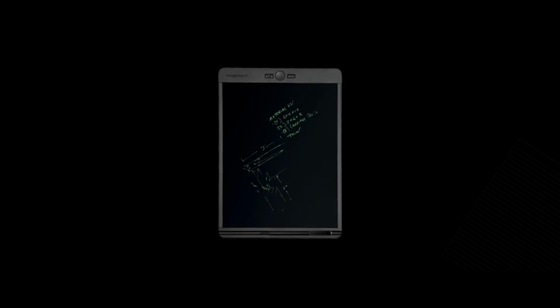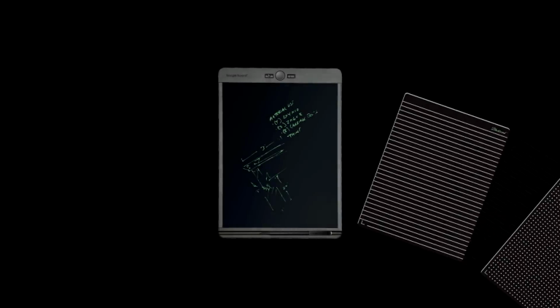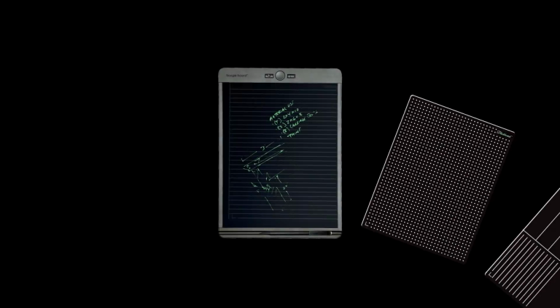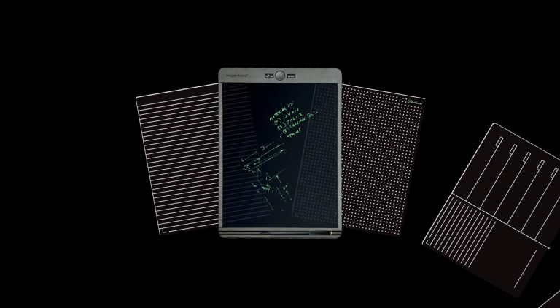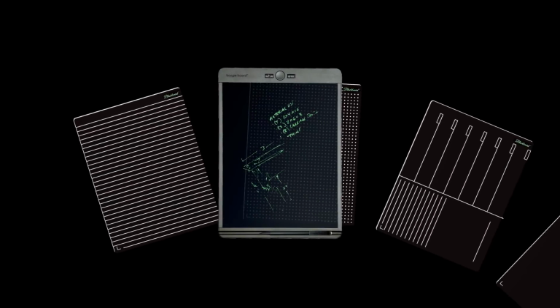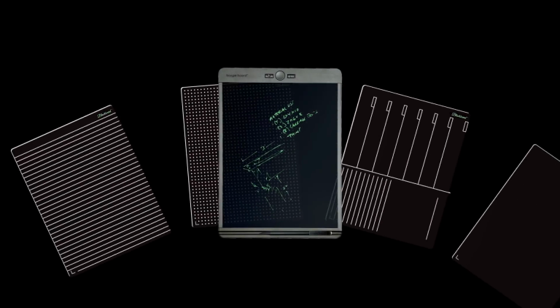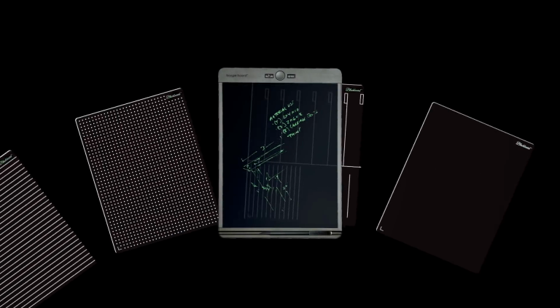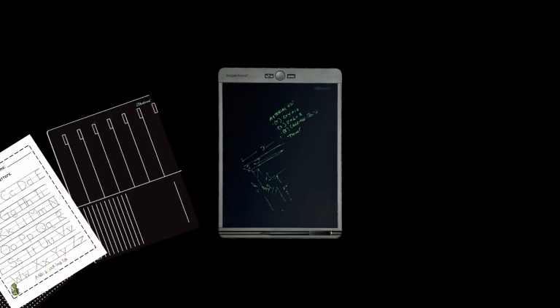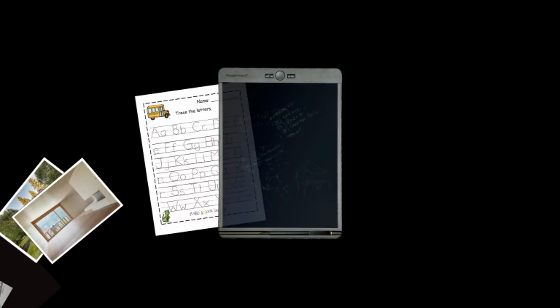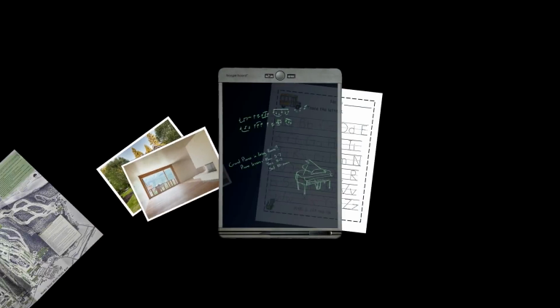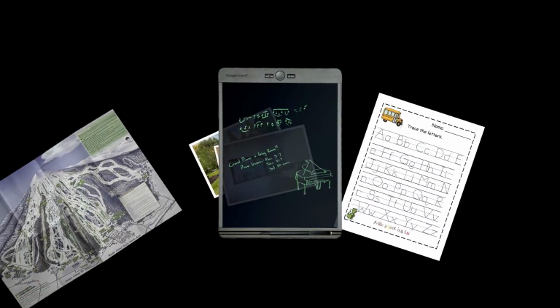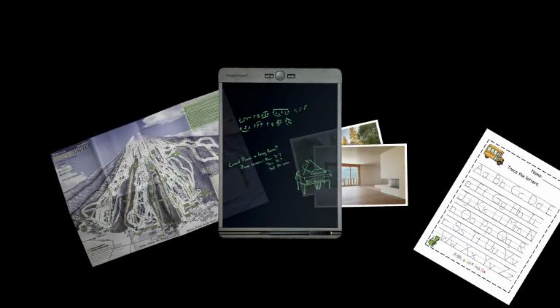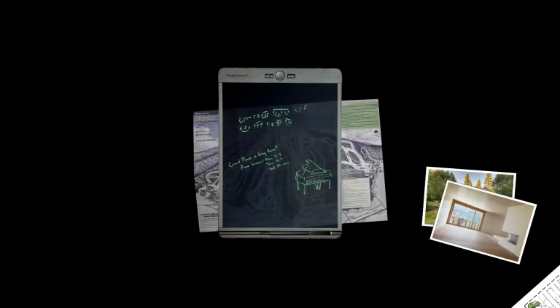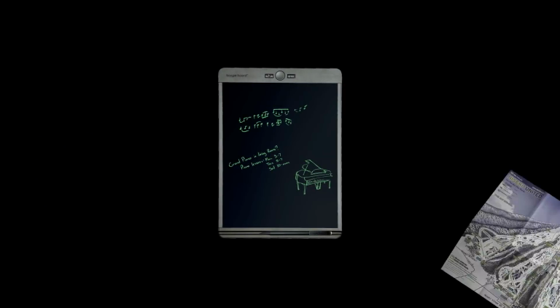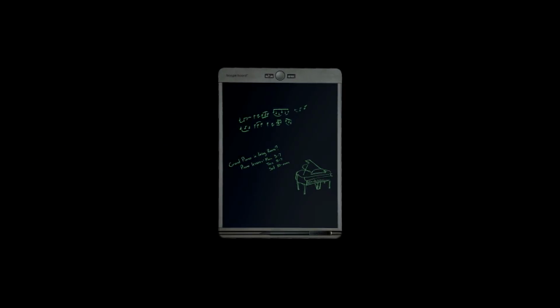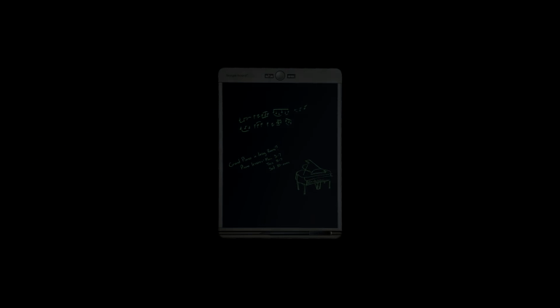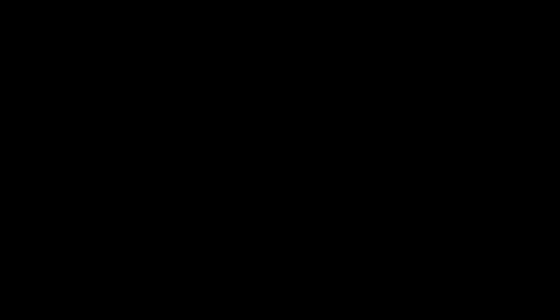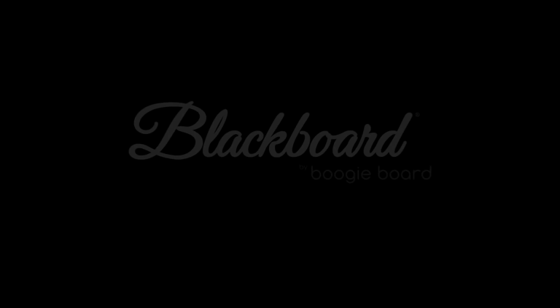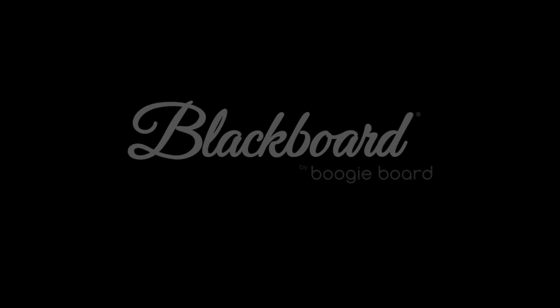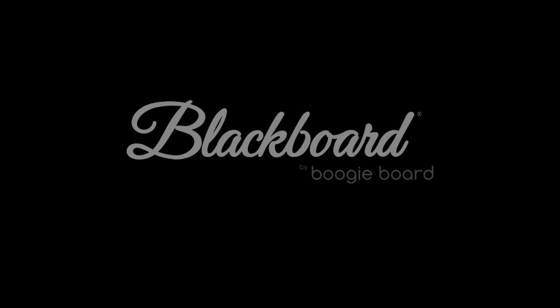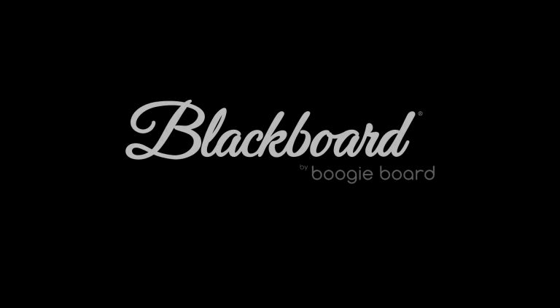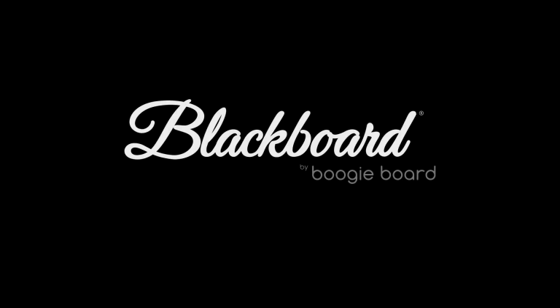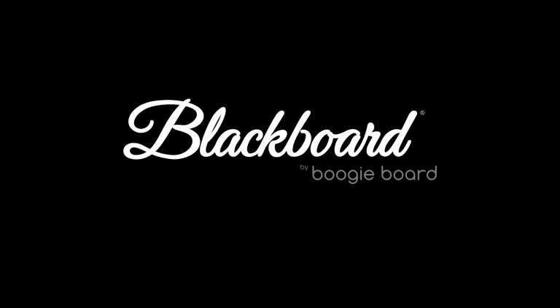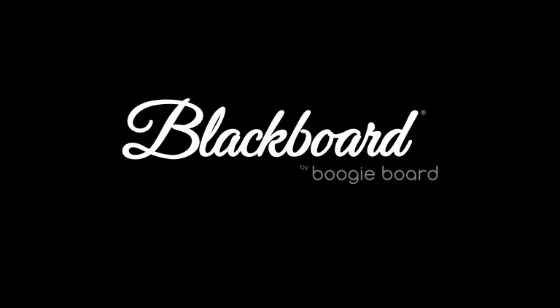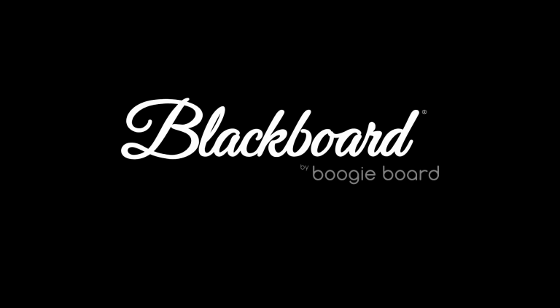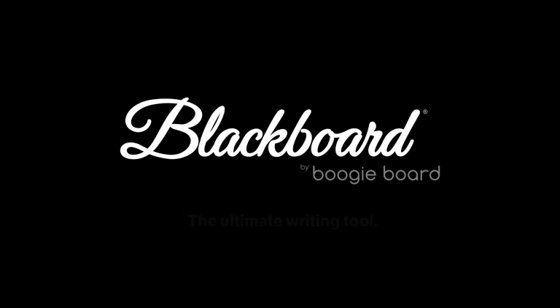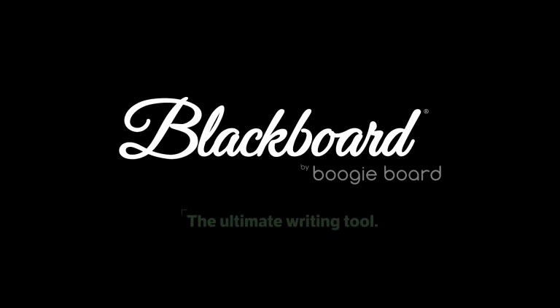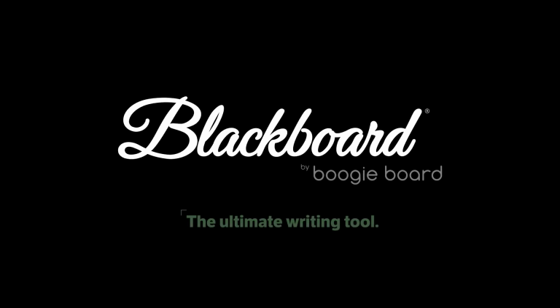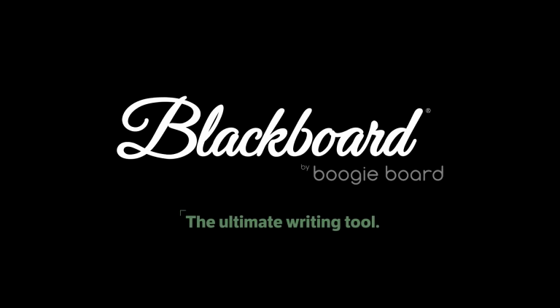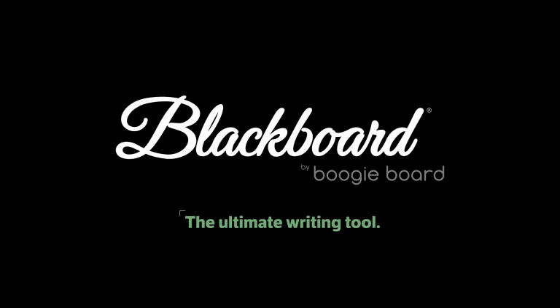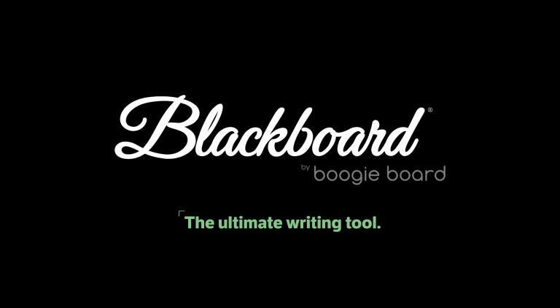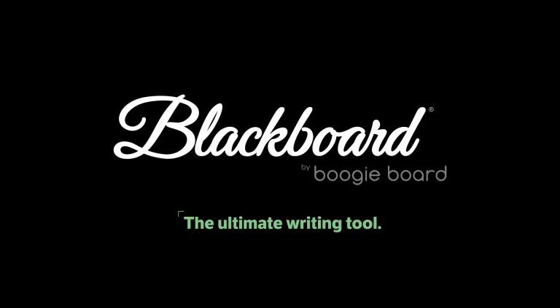Perfectly effortless. Endlessly useful. Blackboard, the ultimate writing tool.